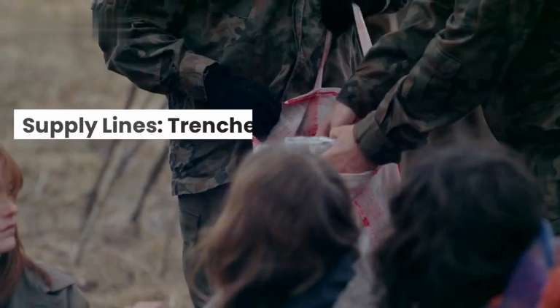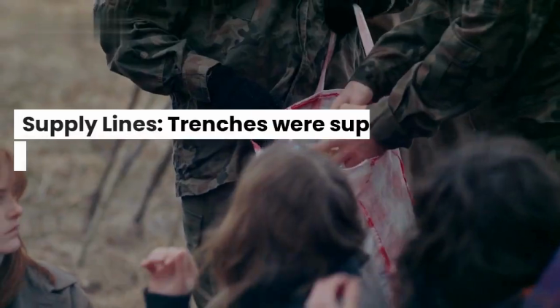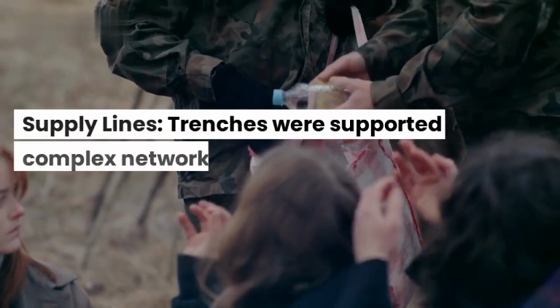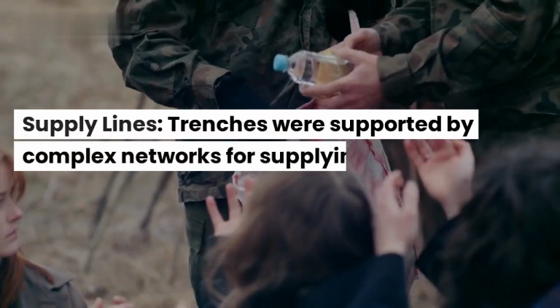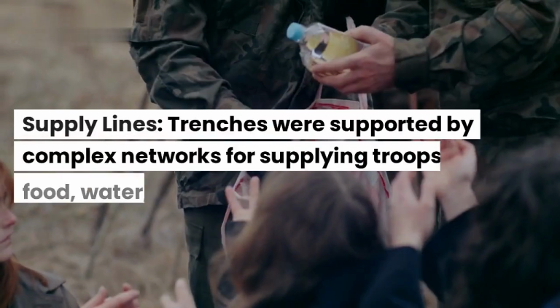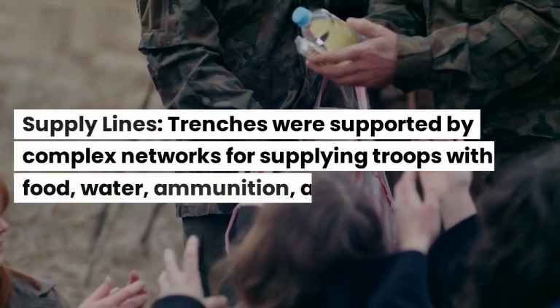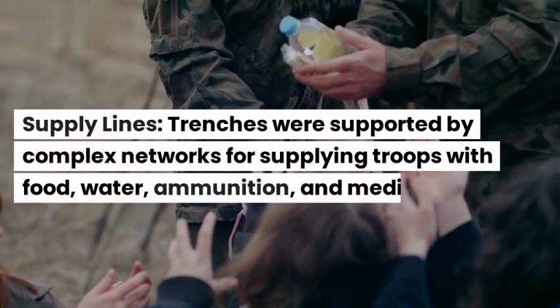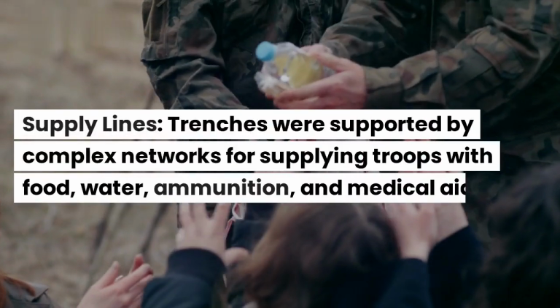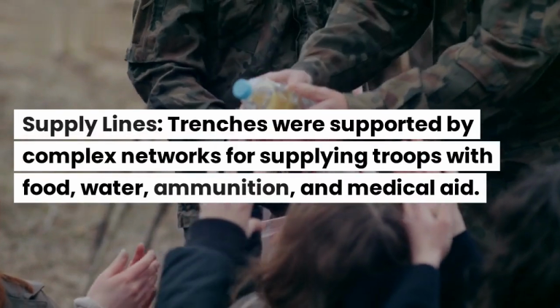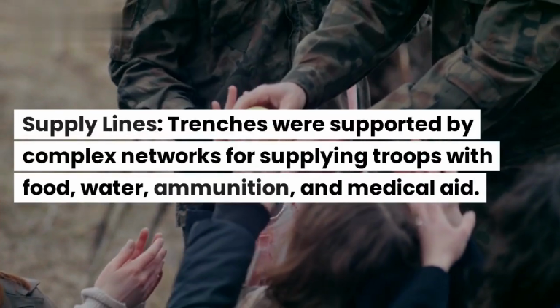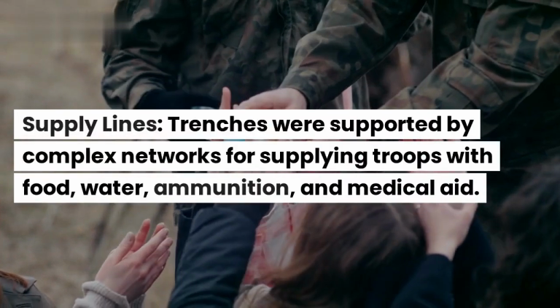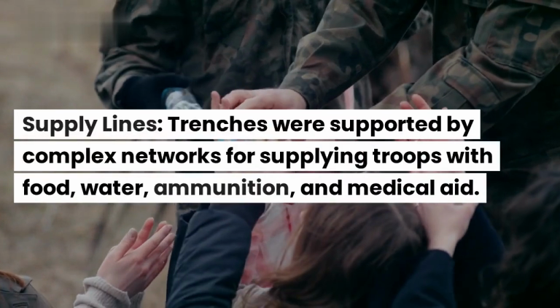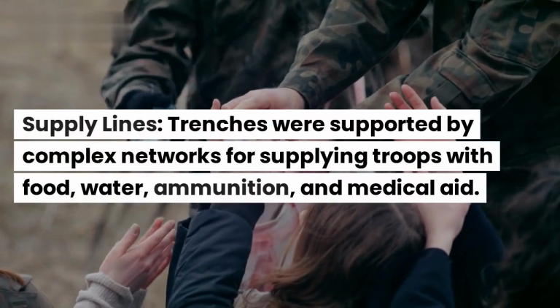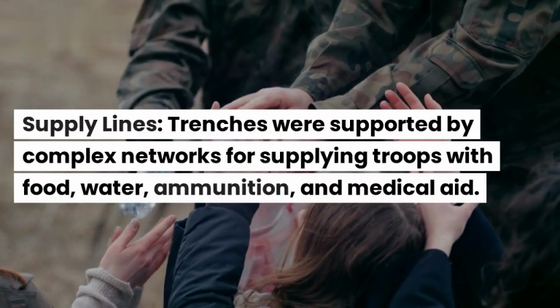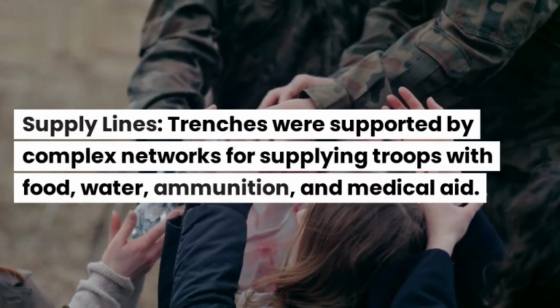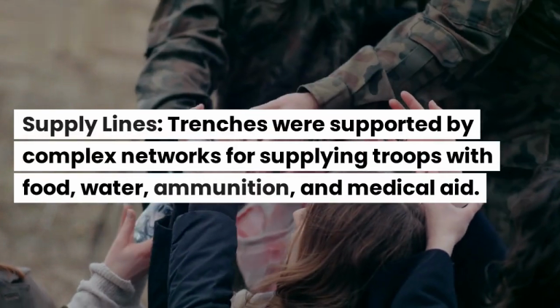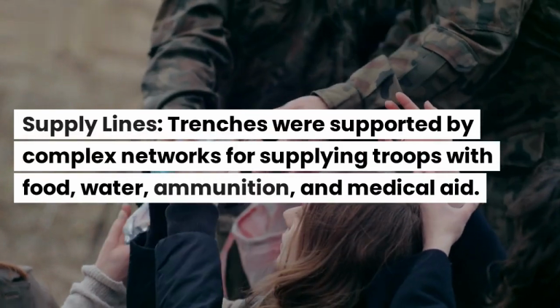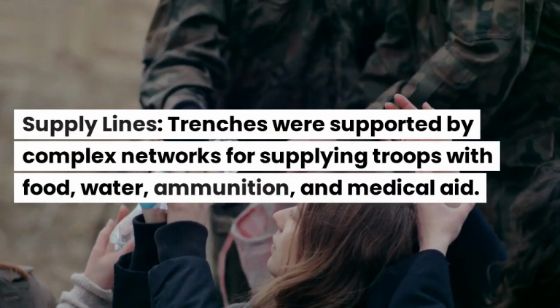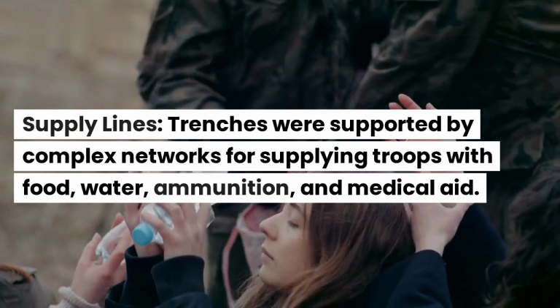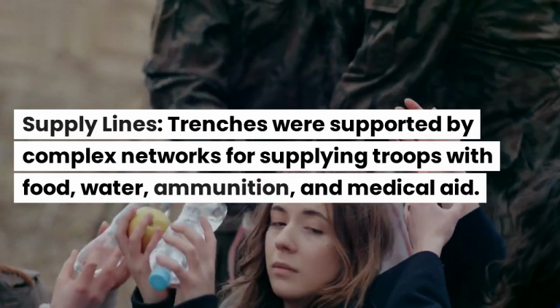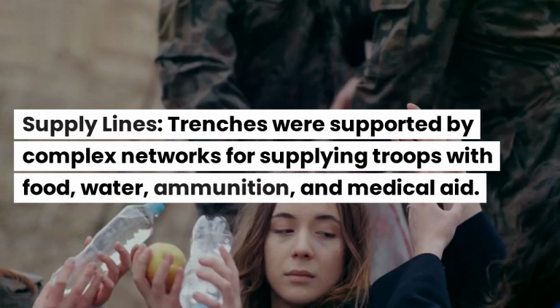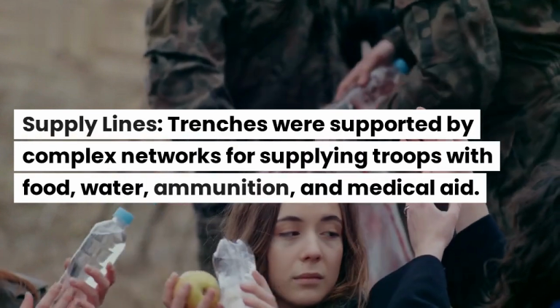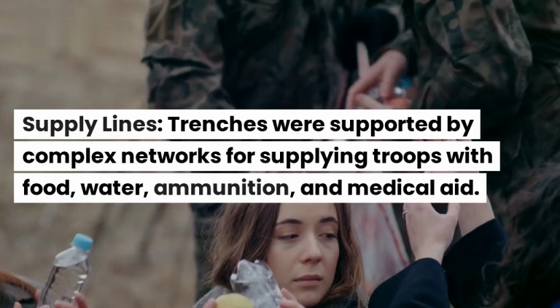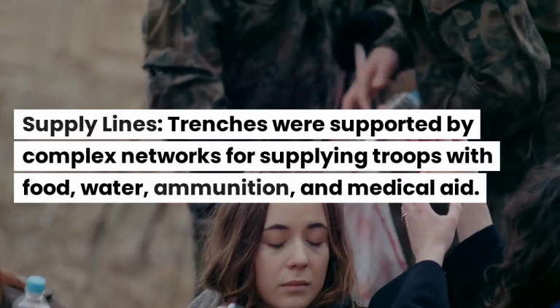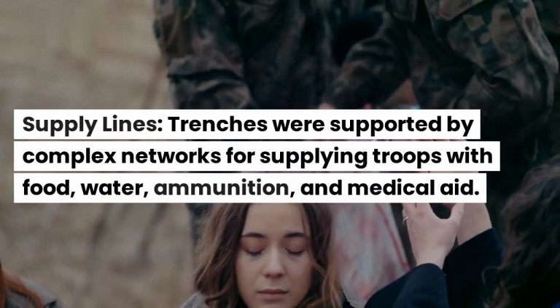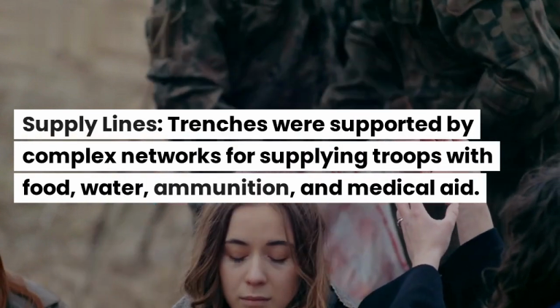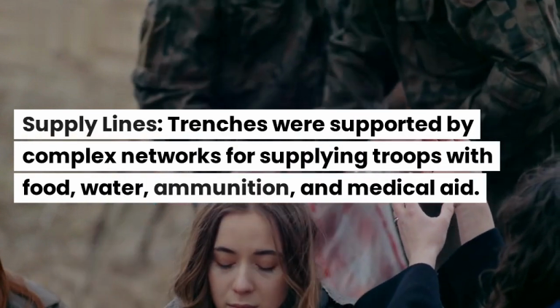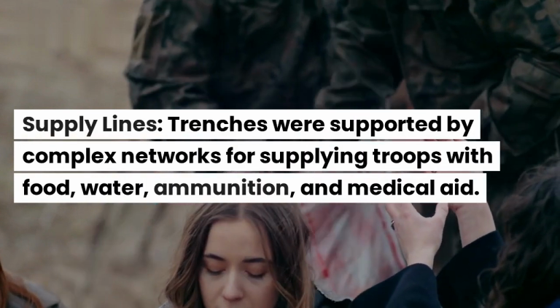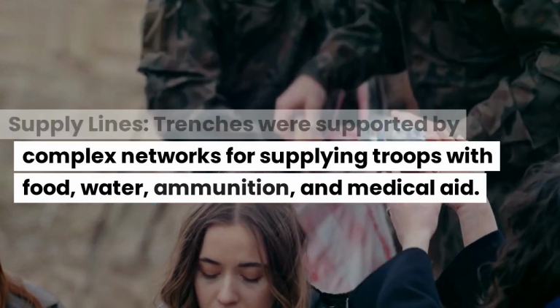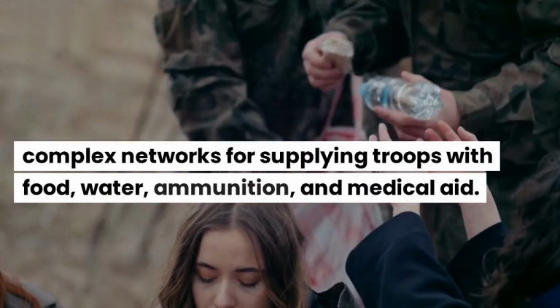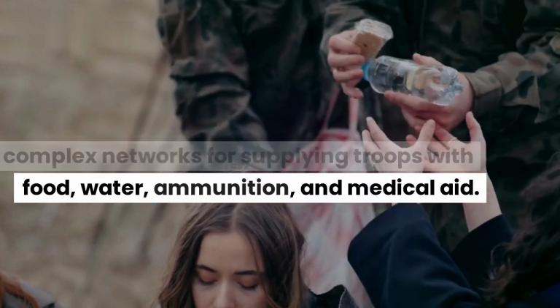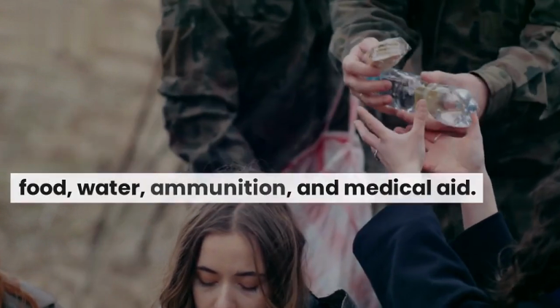Supply lines. Trenches were supported by complex networks for supplying troops with food, water, ammunition, and medical aid.